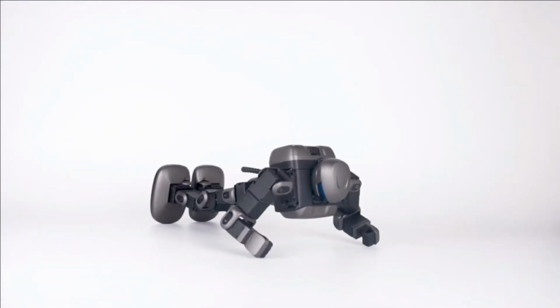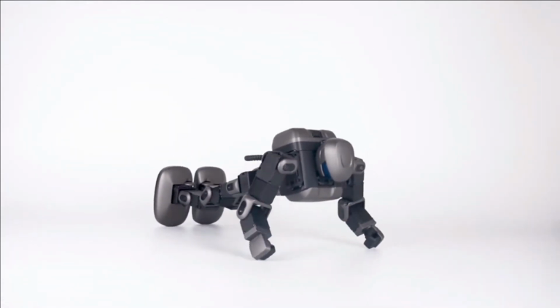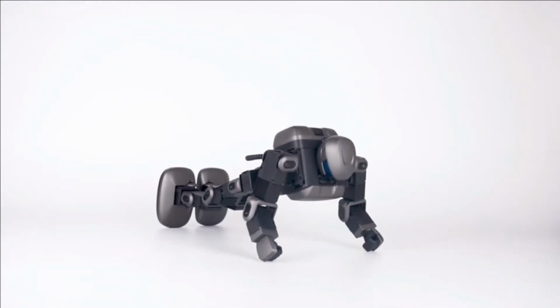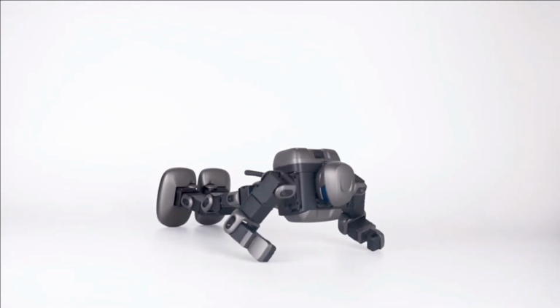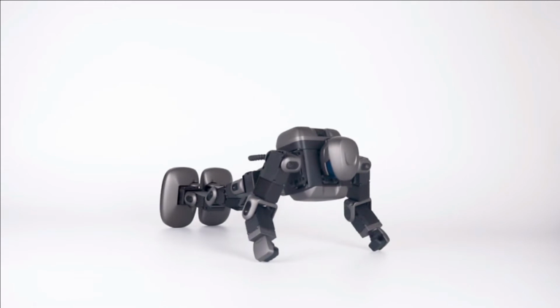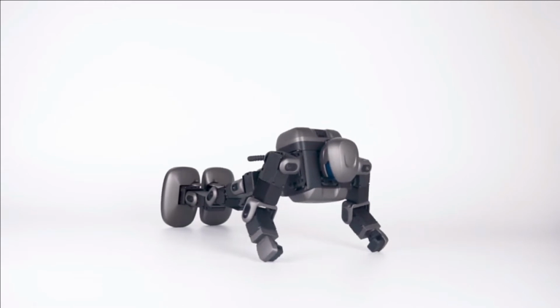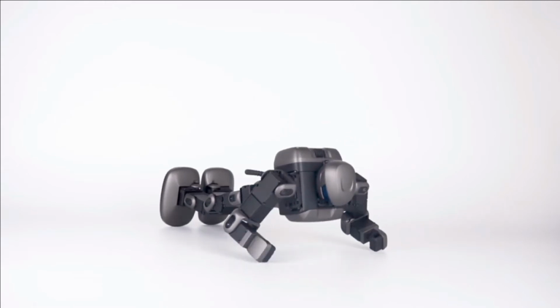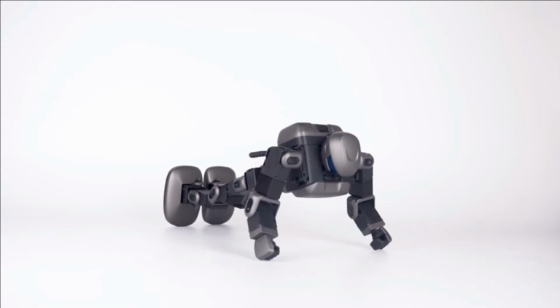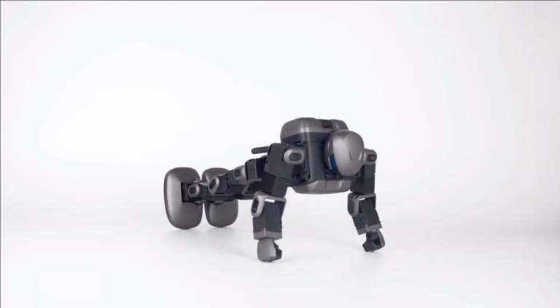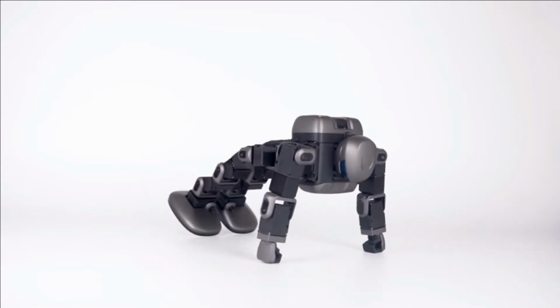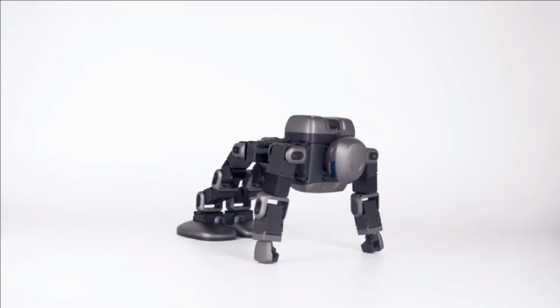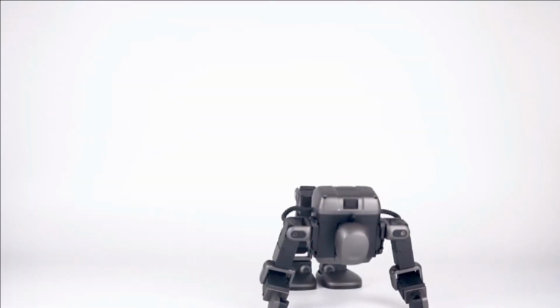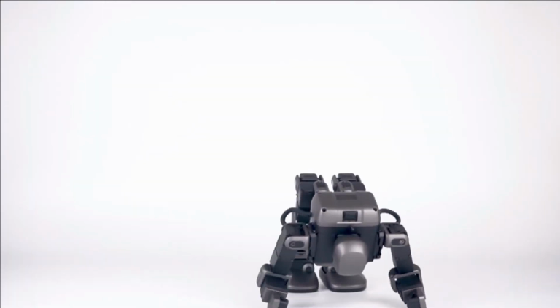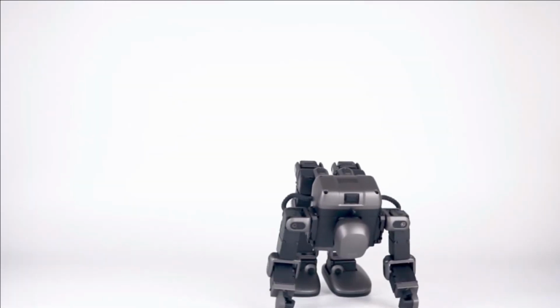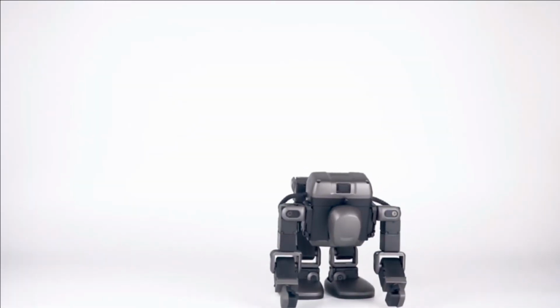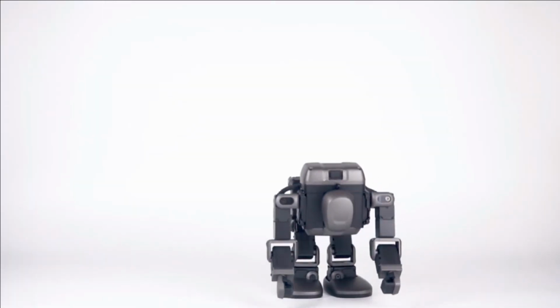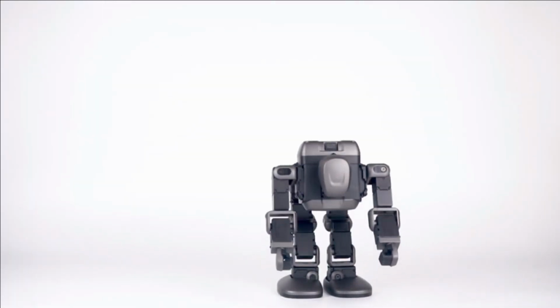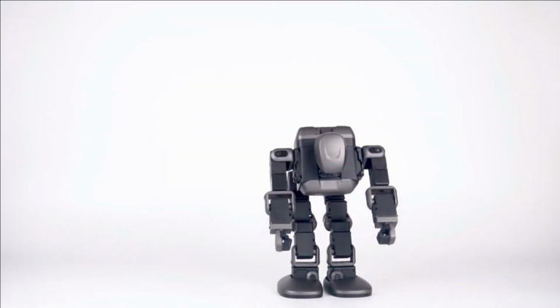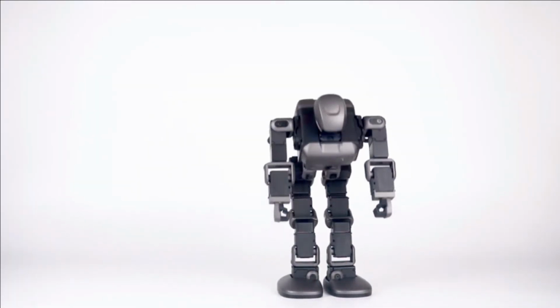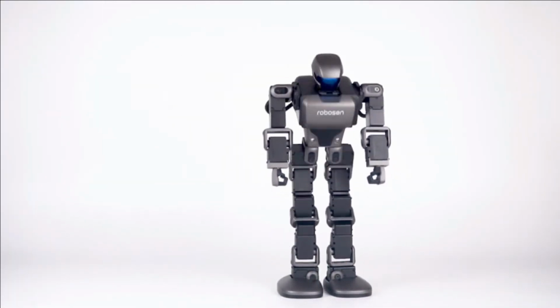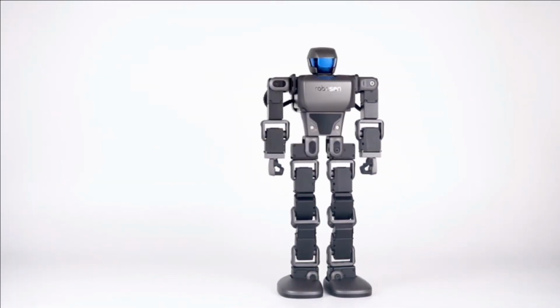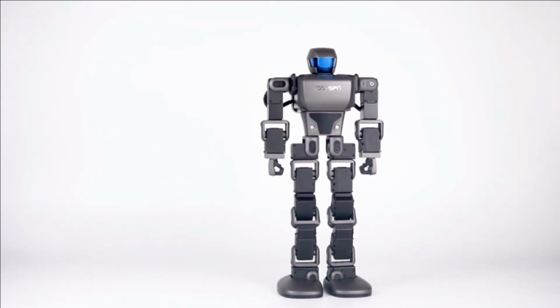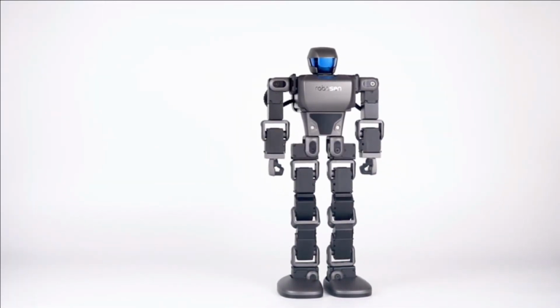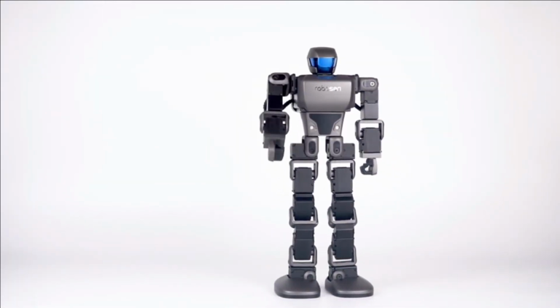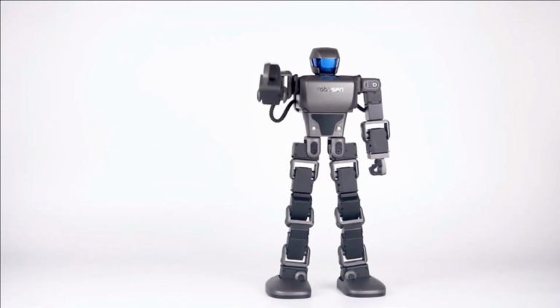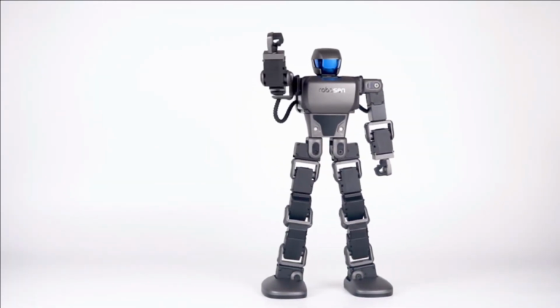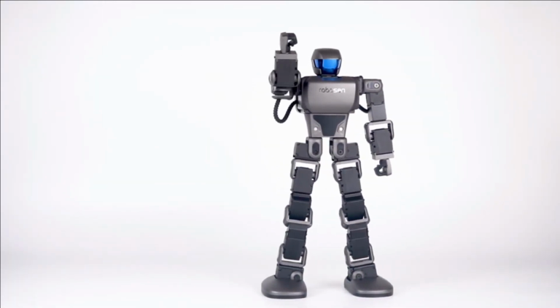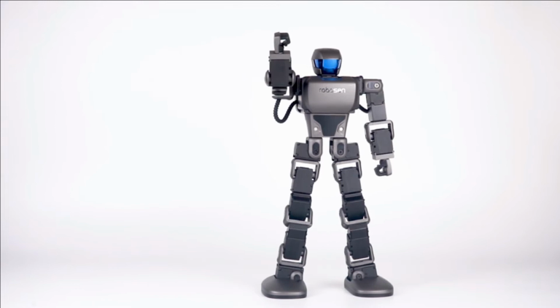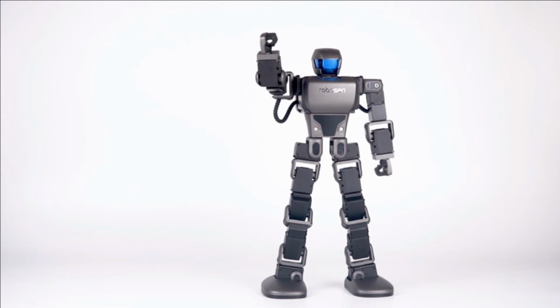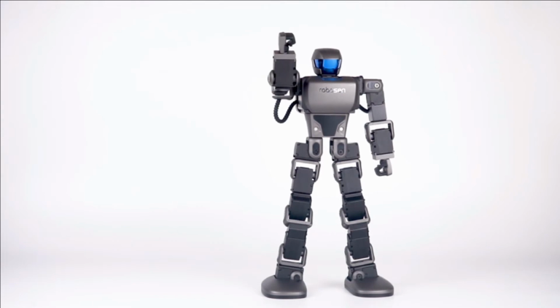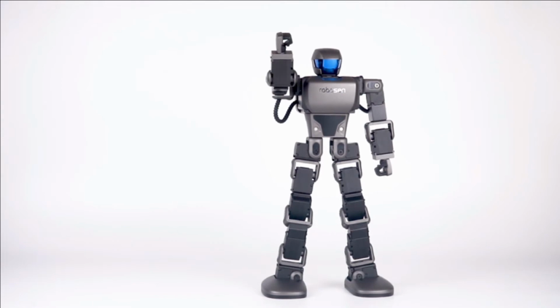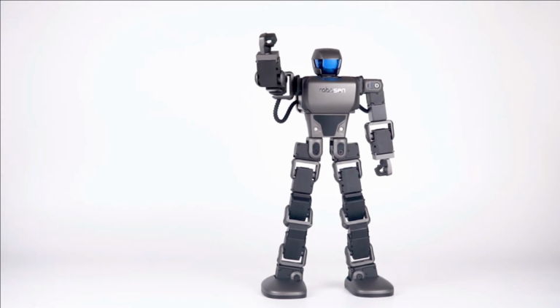Through voice commands, children learn to control the robot. This method does not need any other device or accessories — anyone can start immediately by activating this method with voice commands.